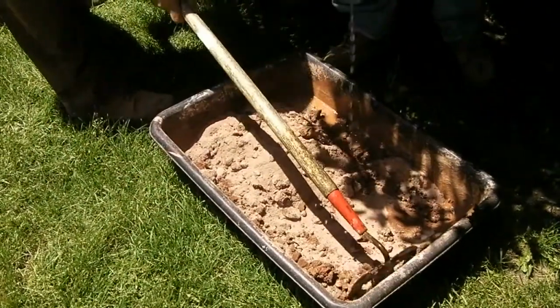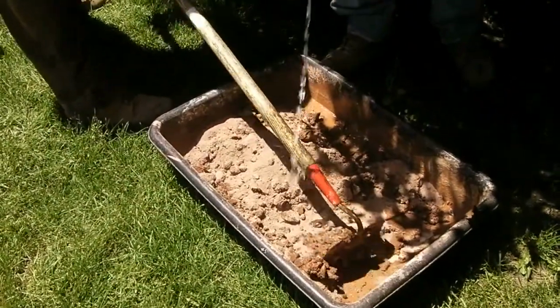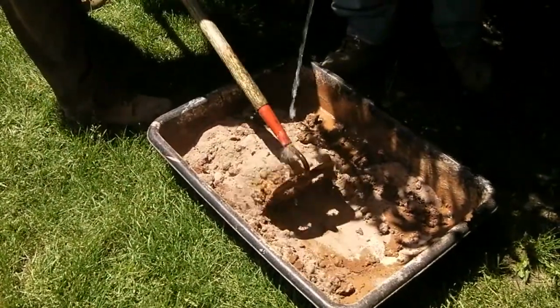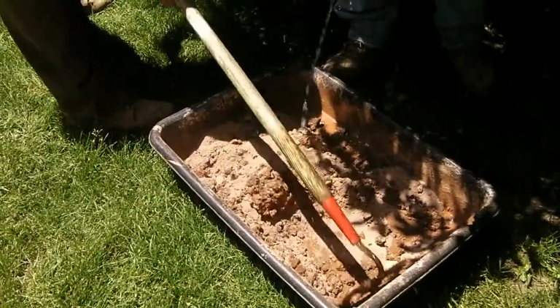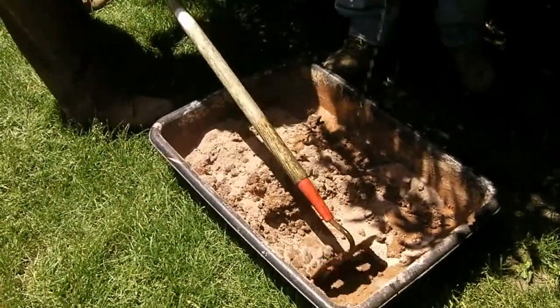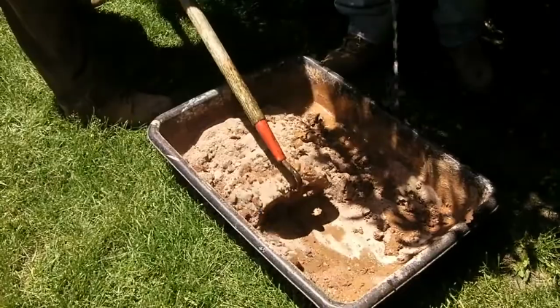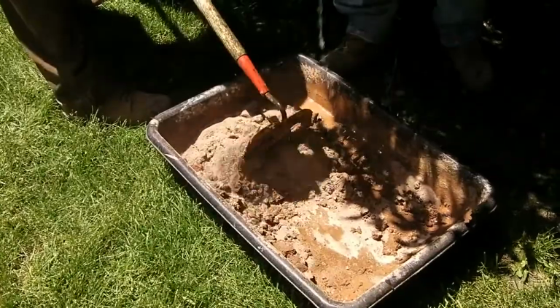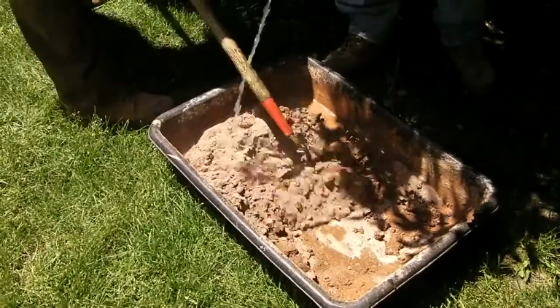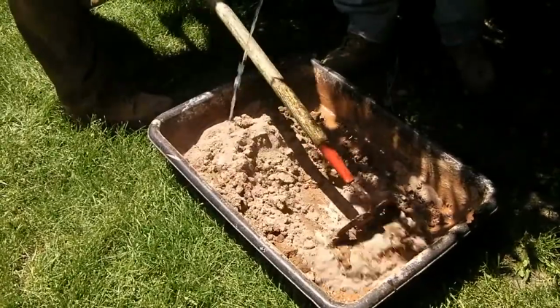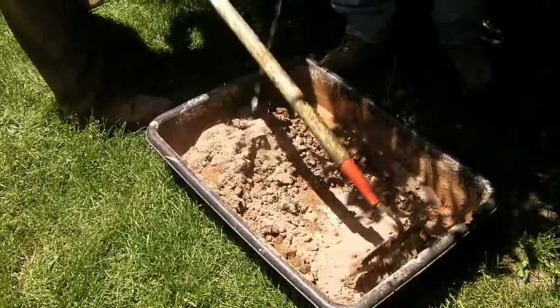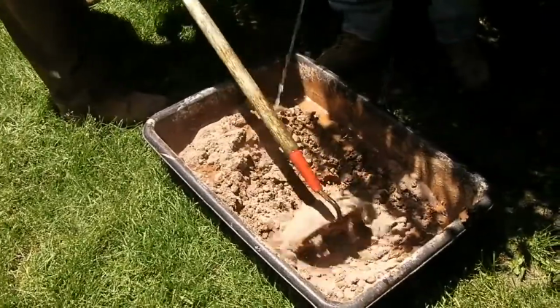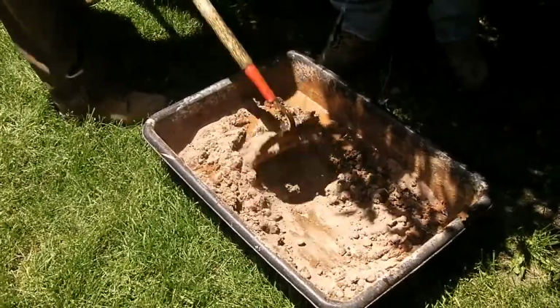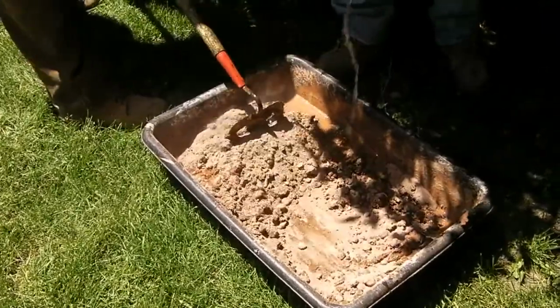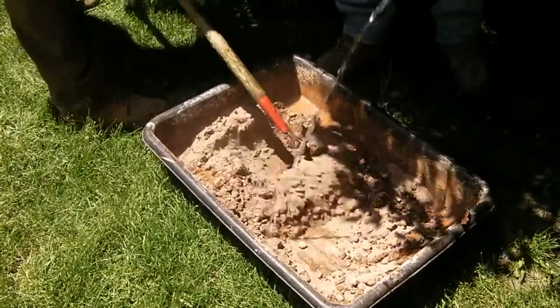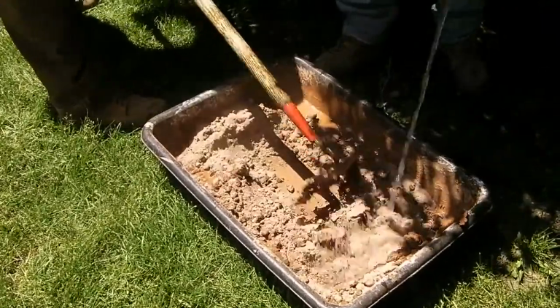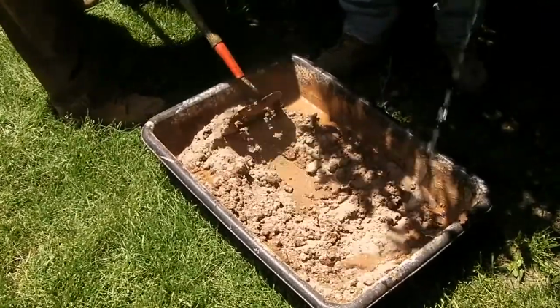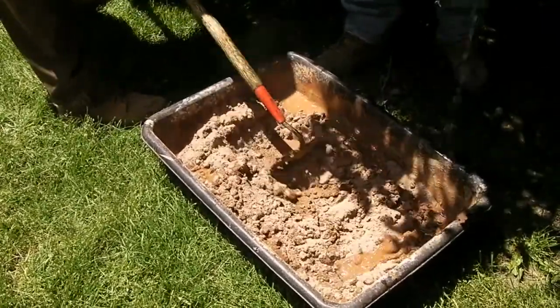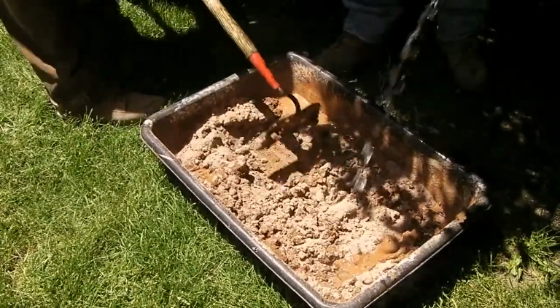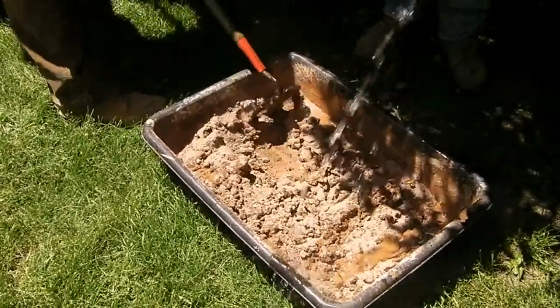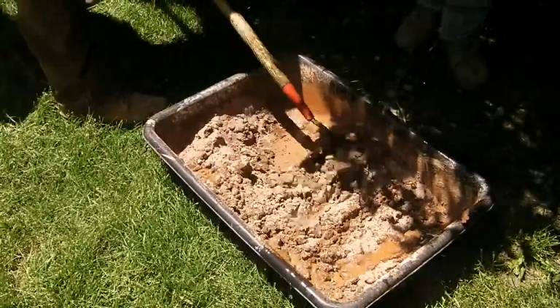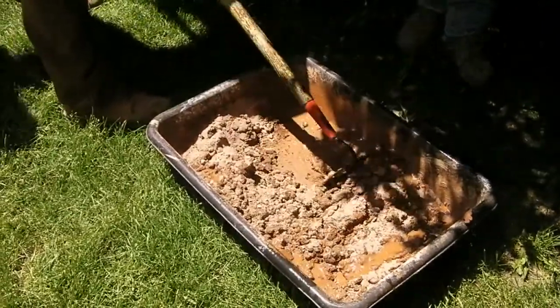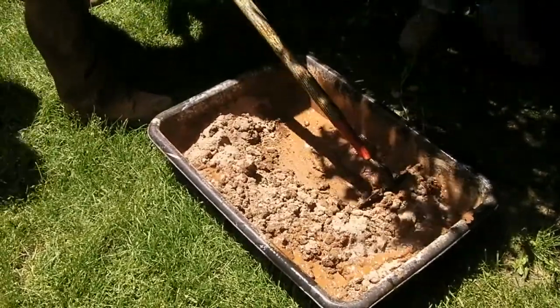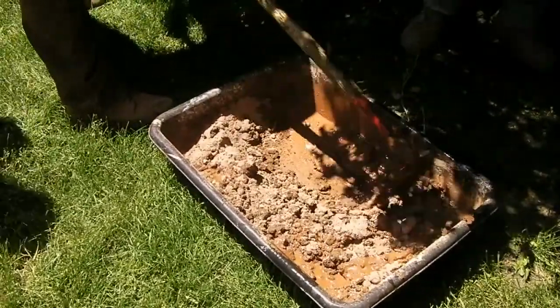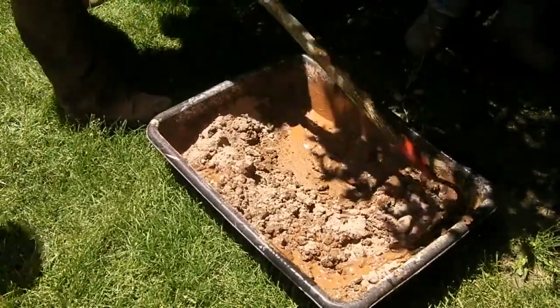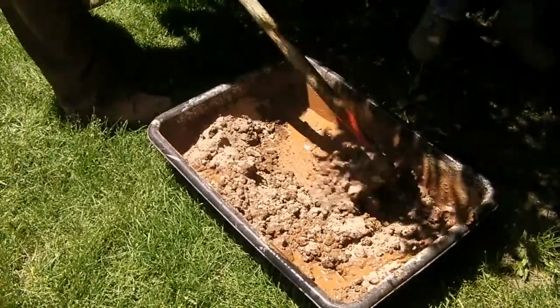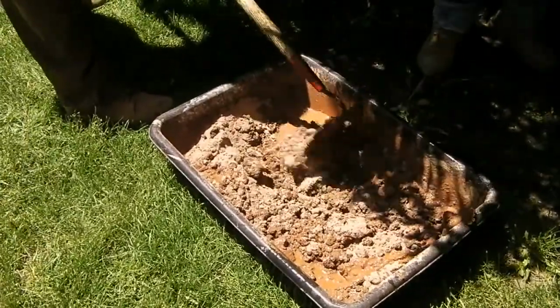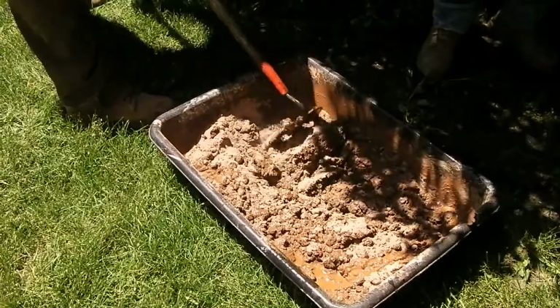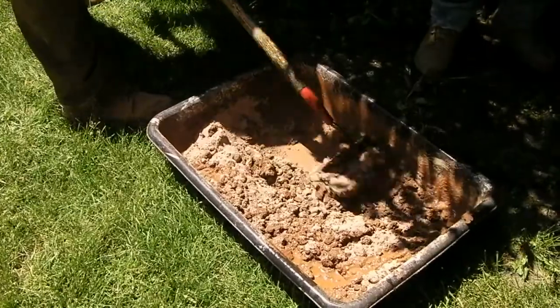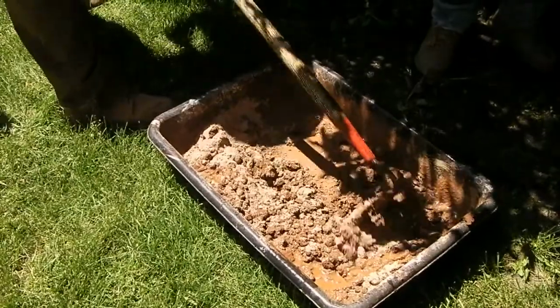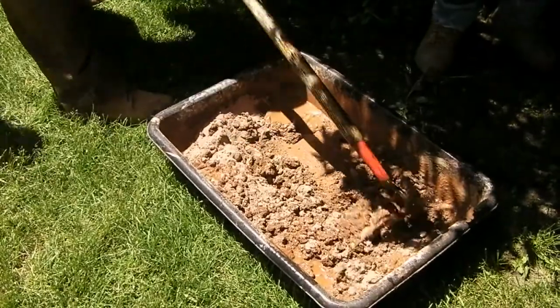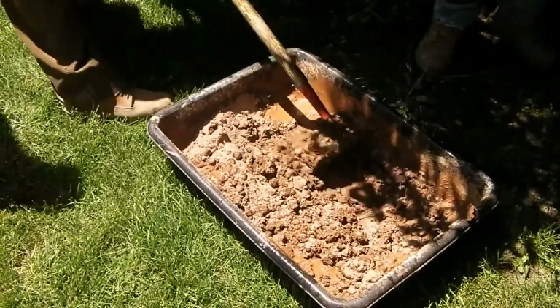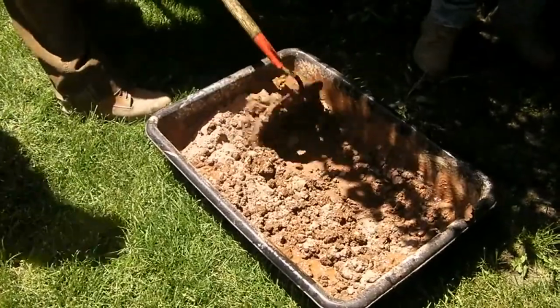The mortar consisted of sand which was screened to remove all the large particles, then combined with cement, lime, and pigment to match the color of the brickwork.